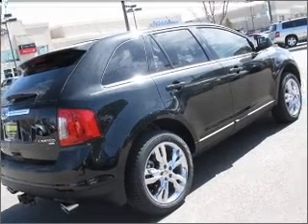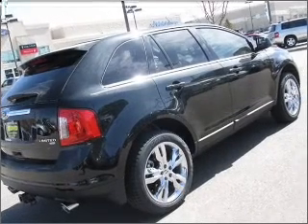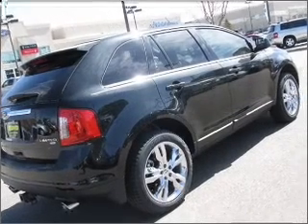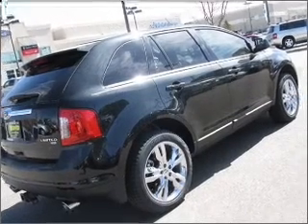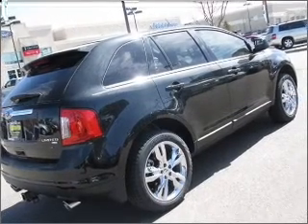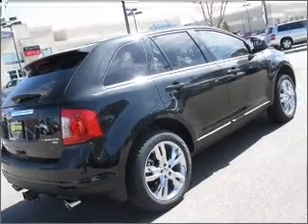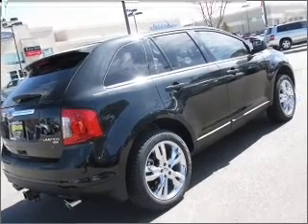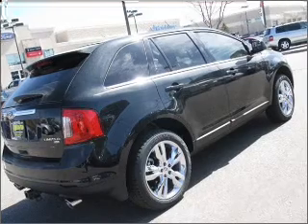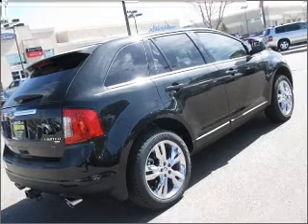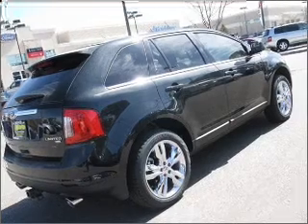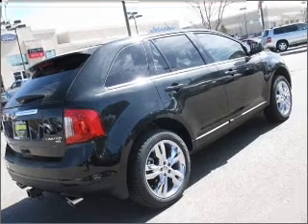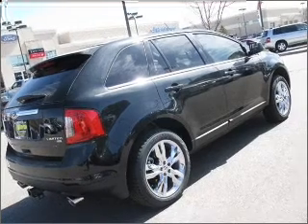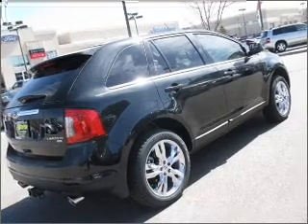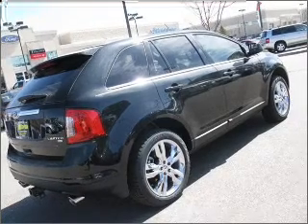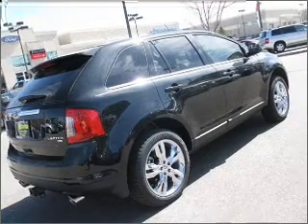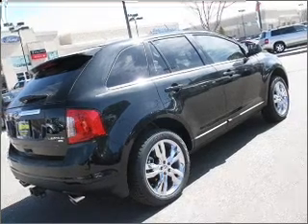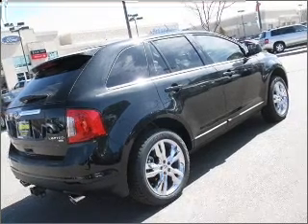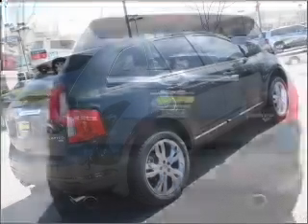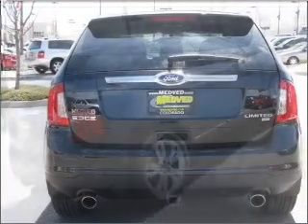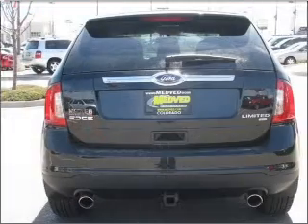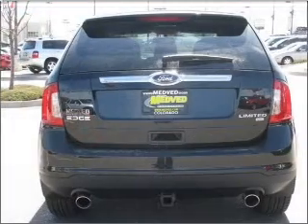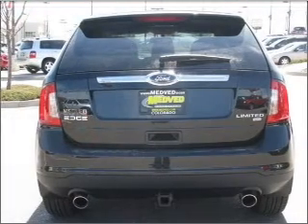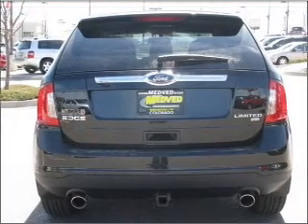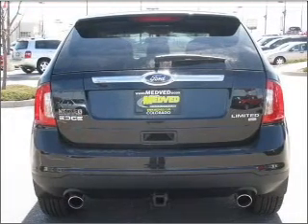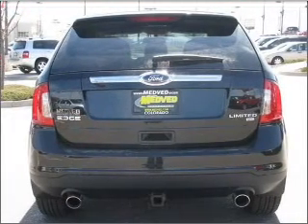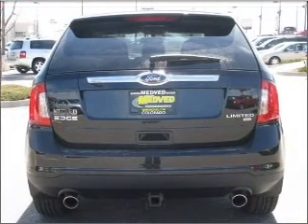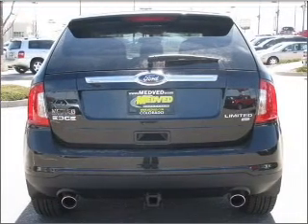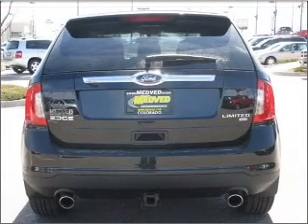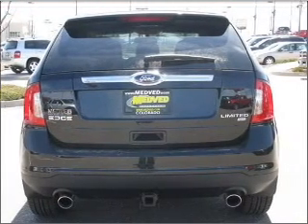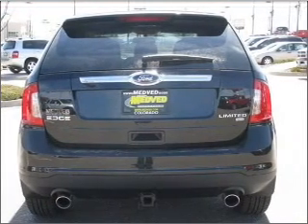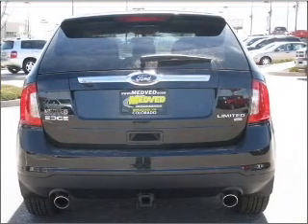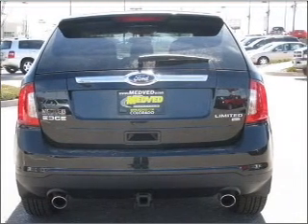Find your way easily with the included navigation system. Premium wheels lend a distinctive appearance.